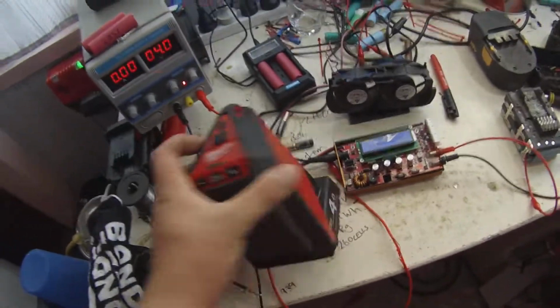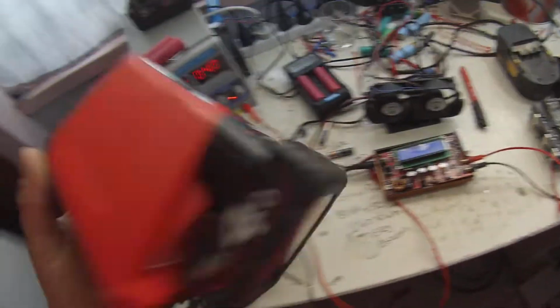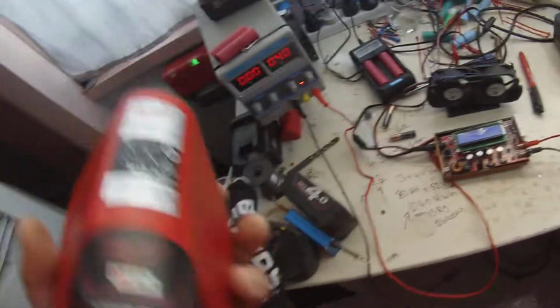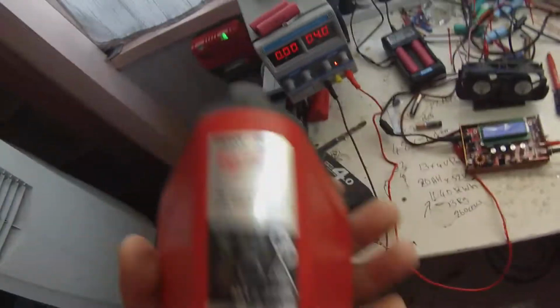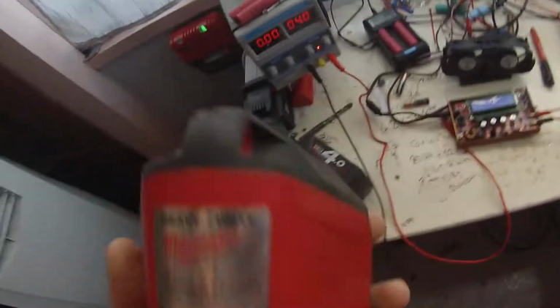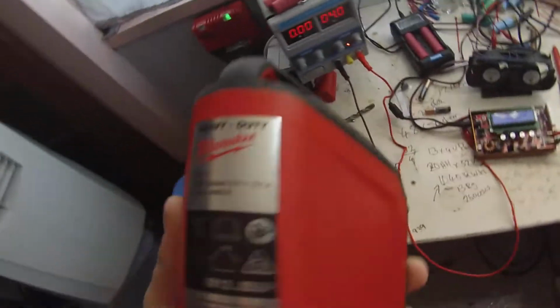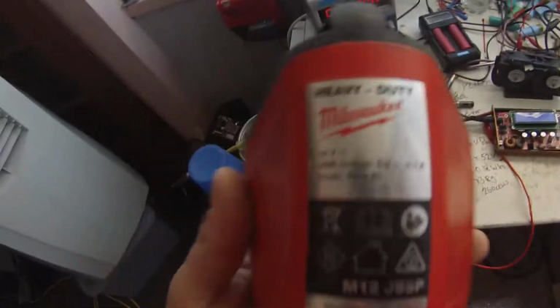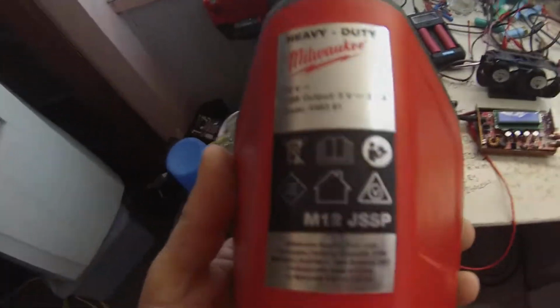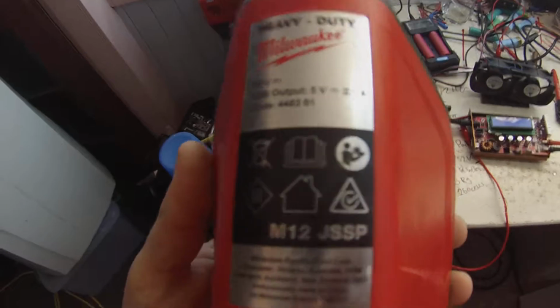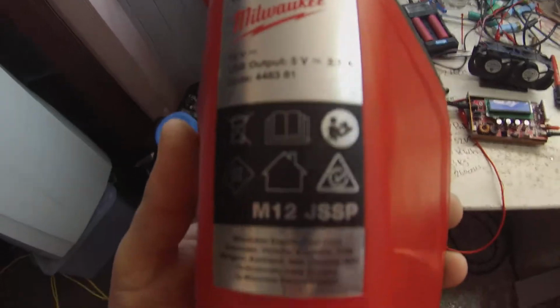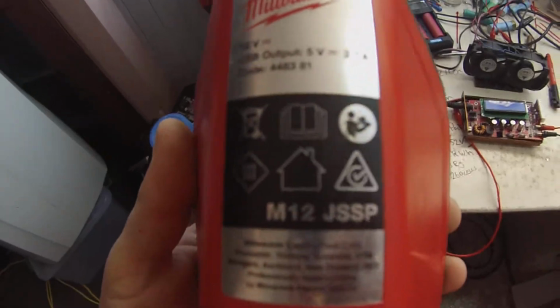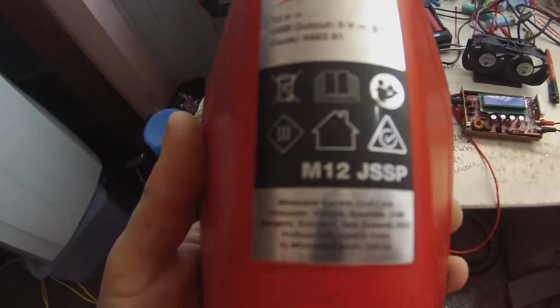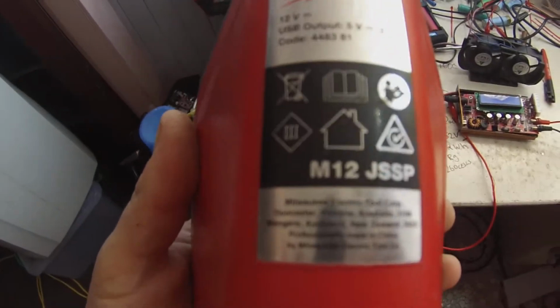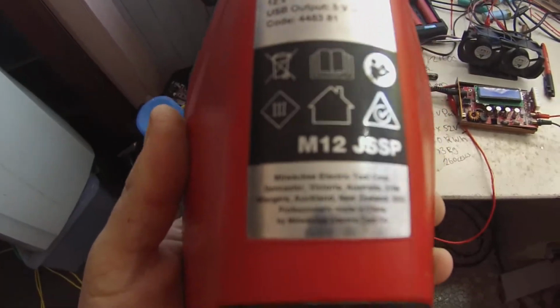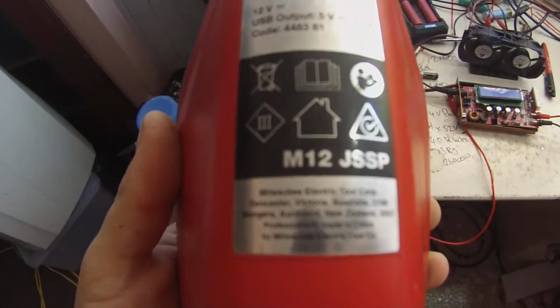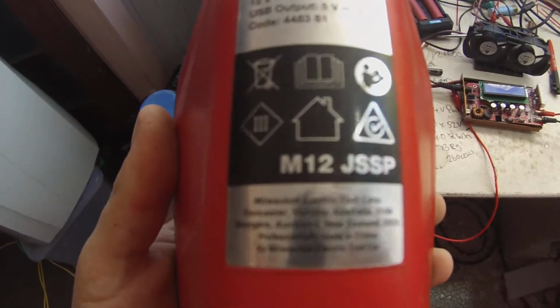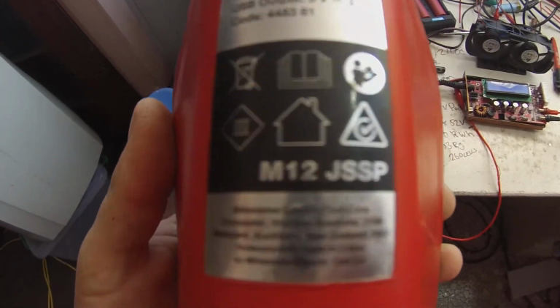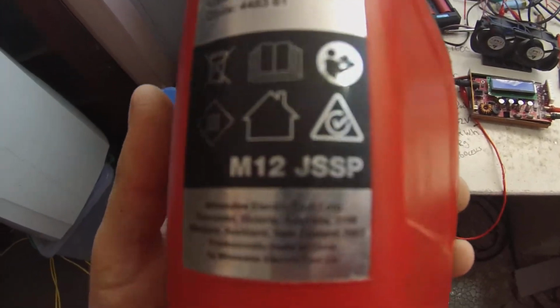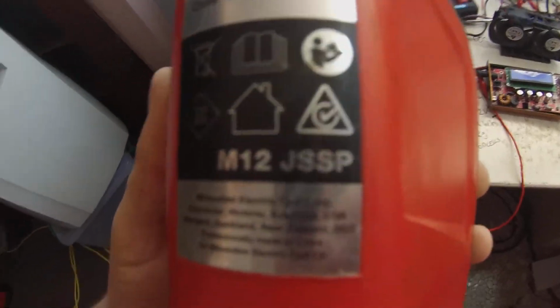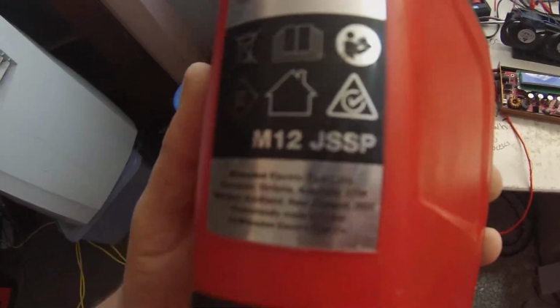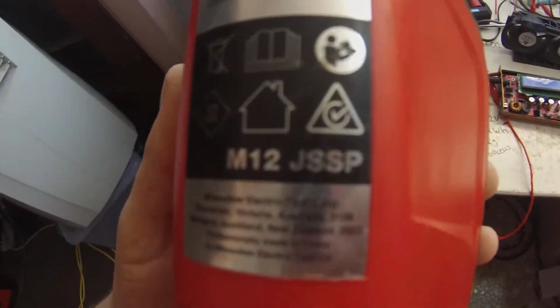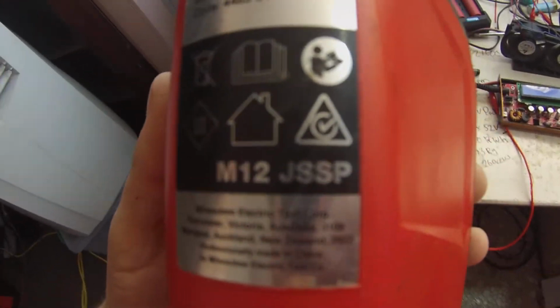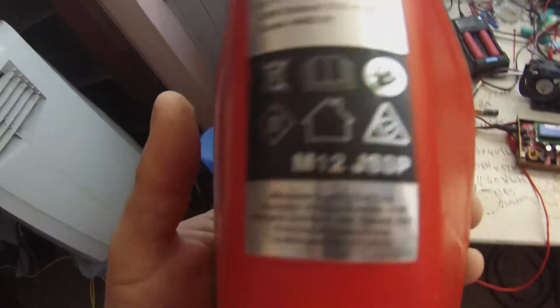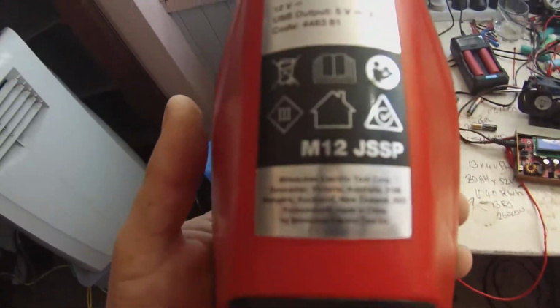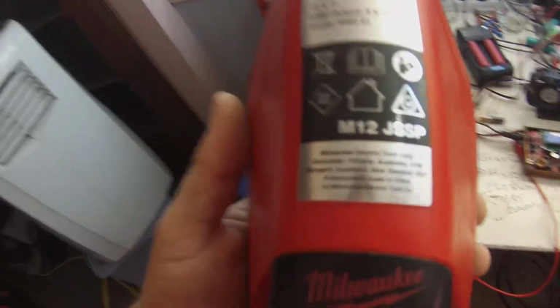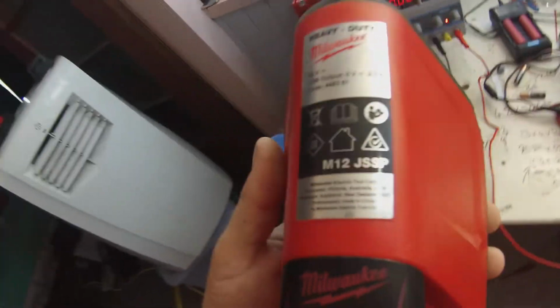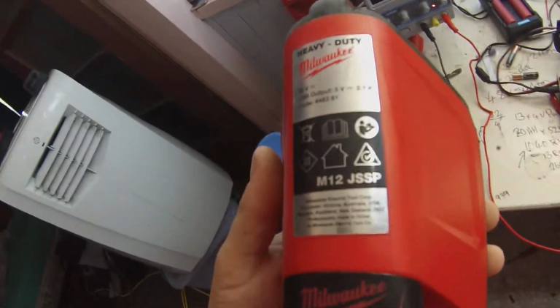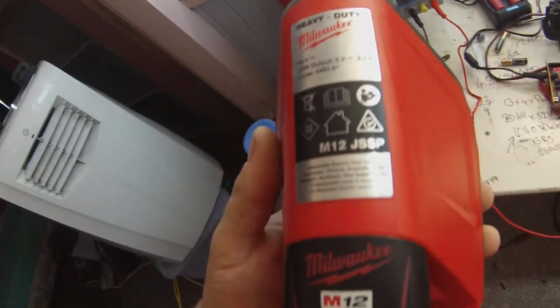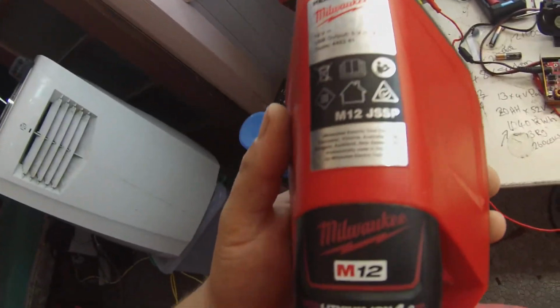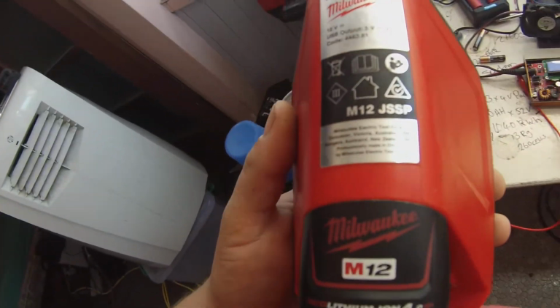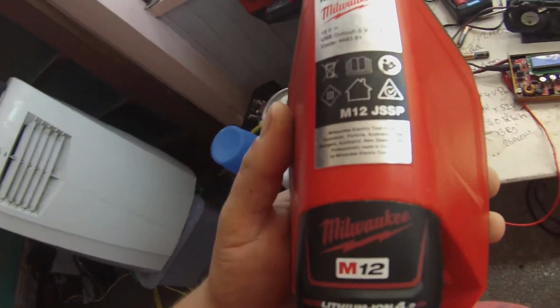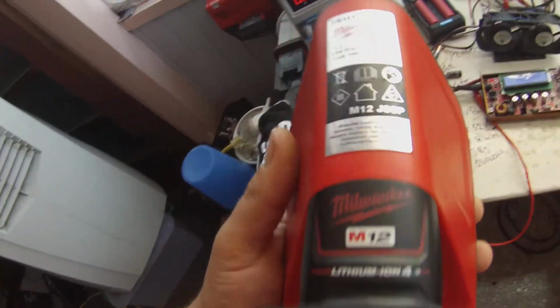The model number, if you're looking for one online, is M12 JSSP. Thanks for watching.